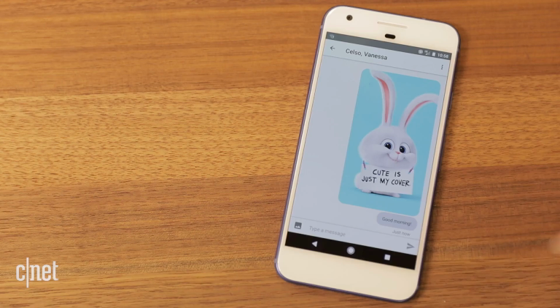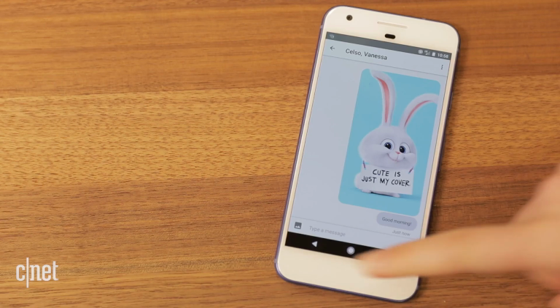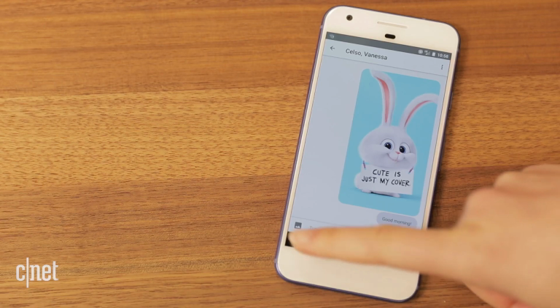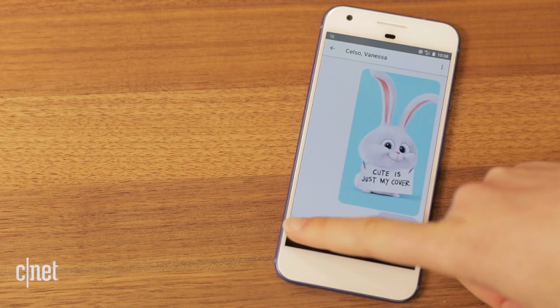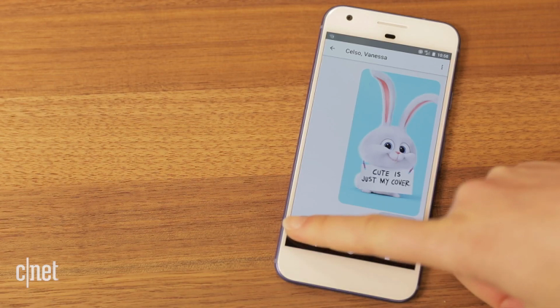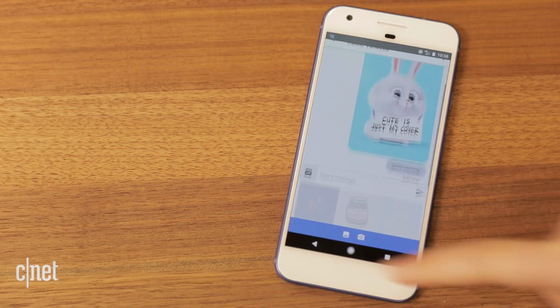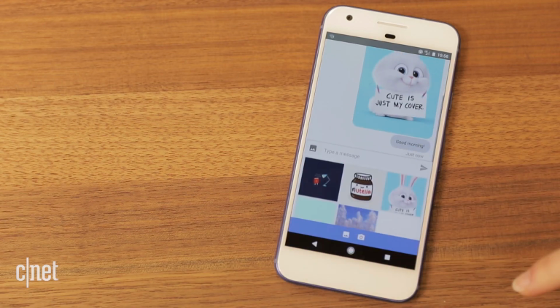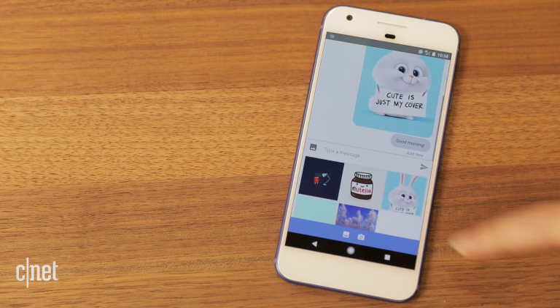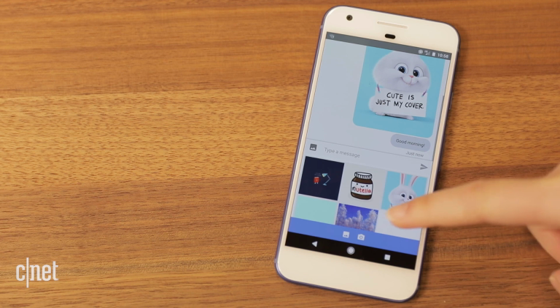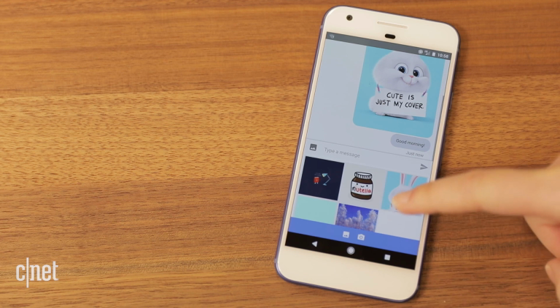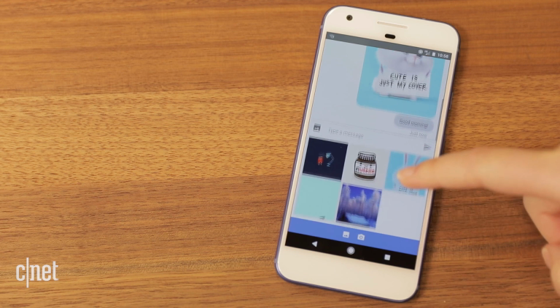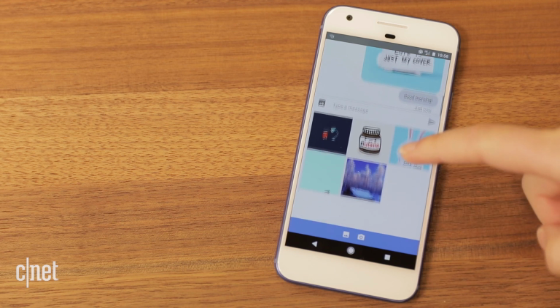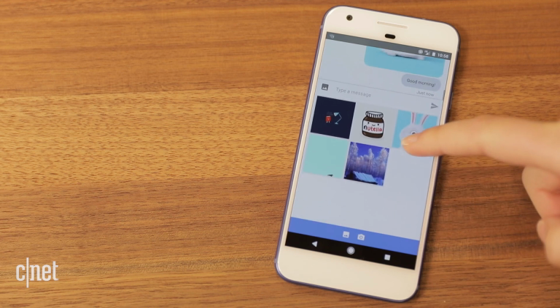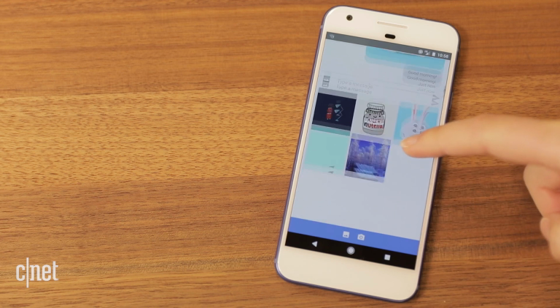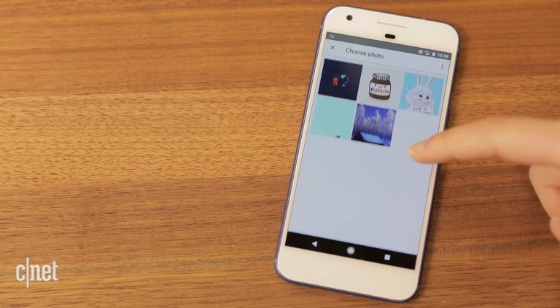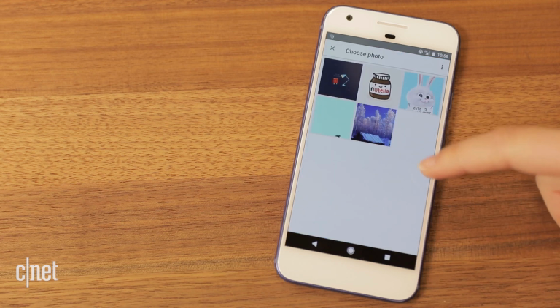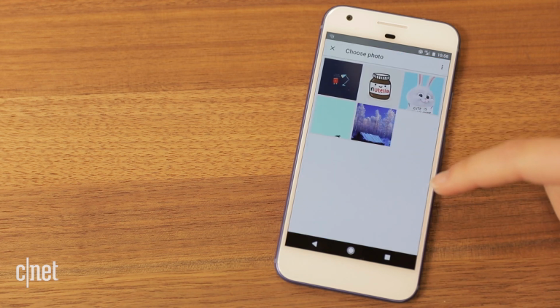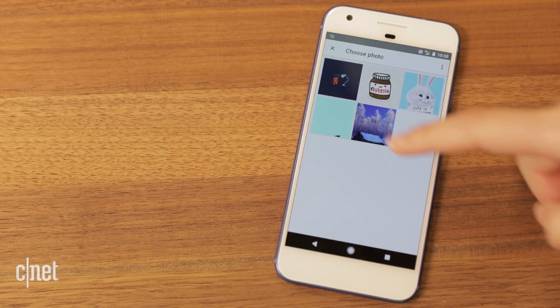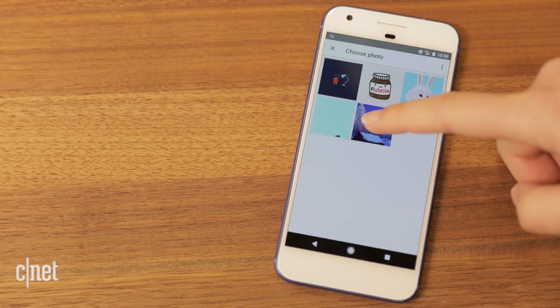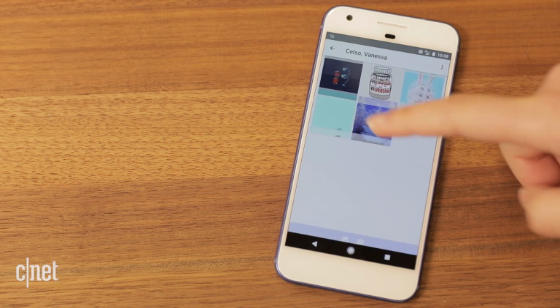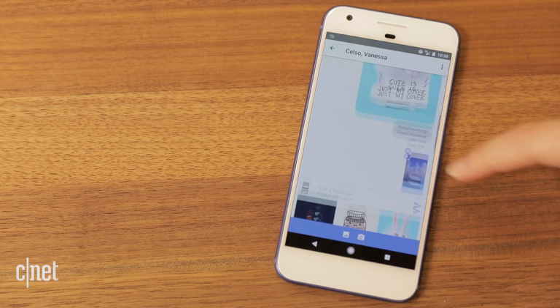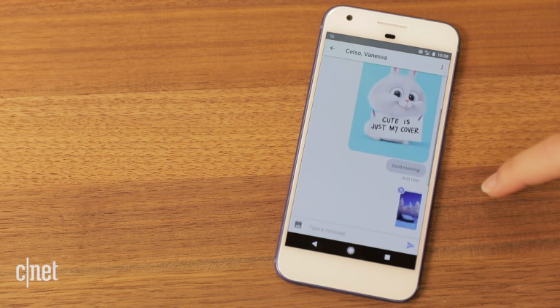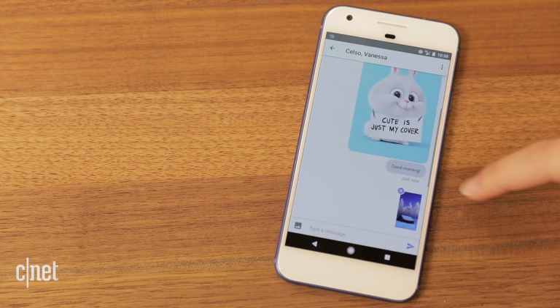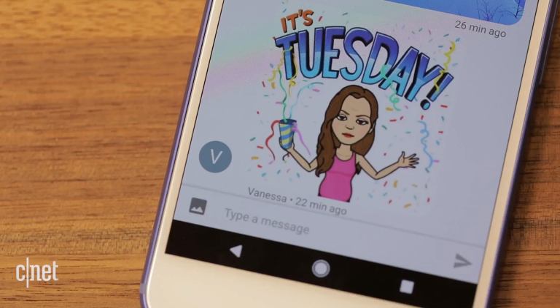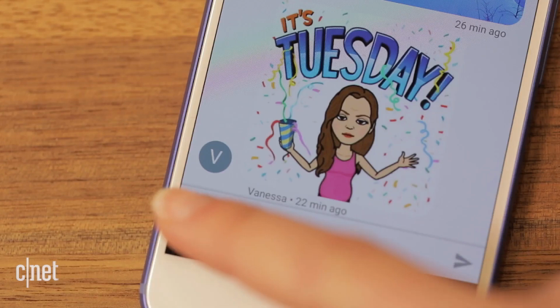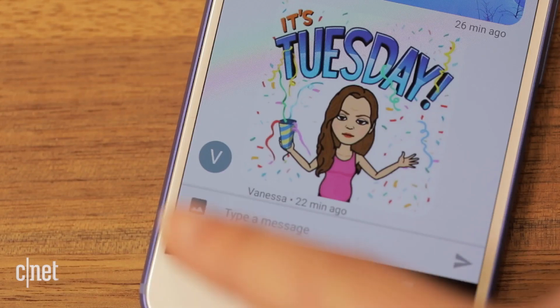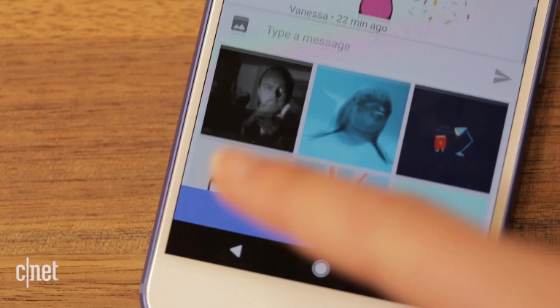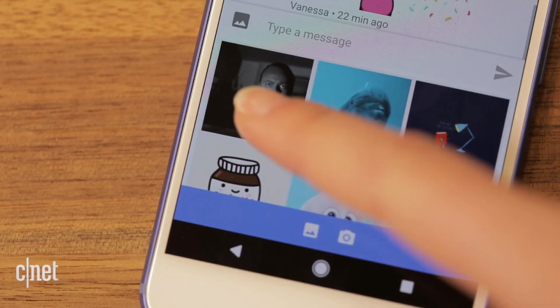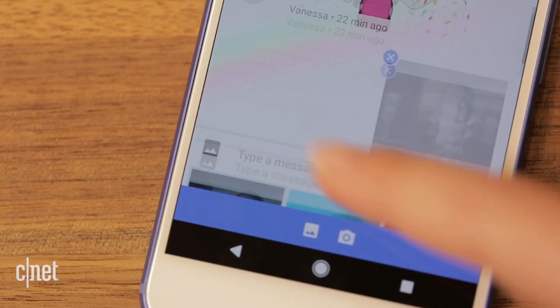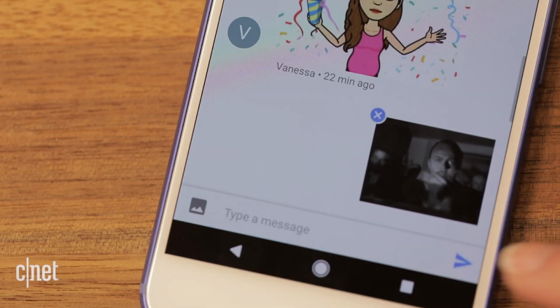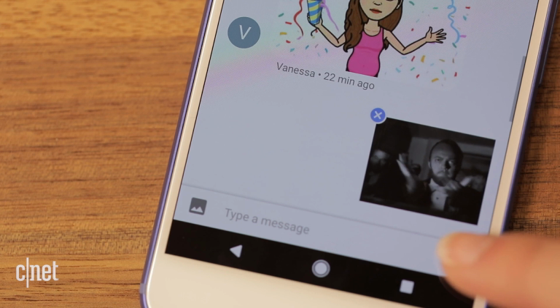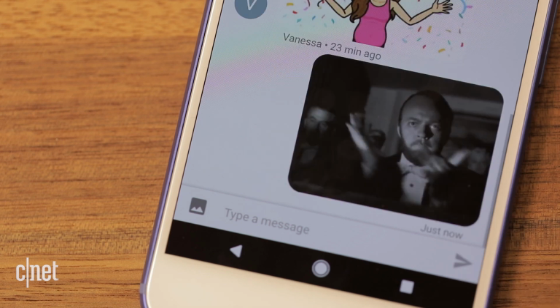There's also MMS support in group chat and individual chats so you can send photos. Animated GIFs also work.